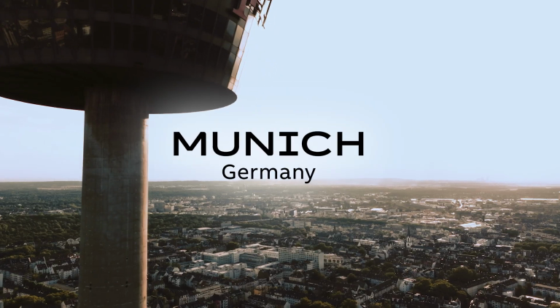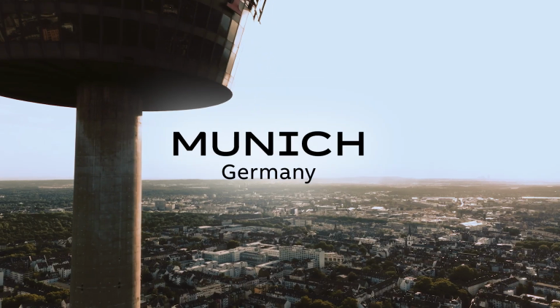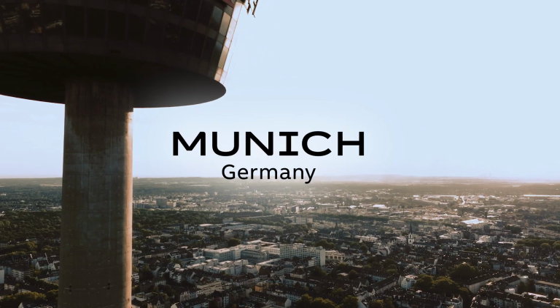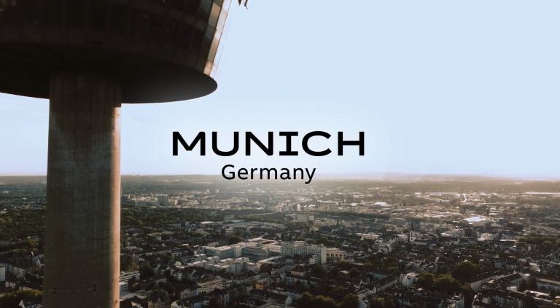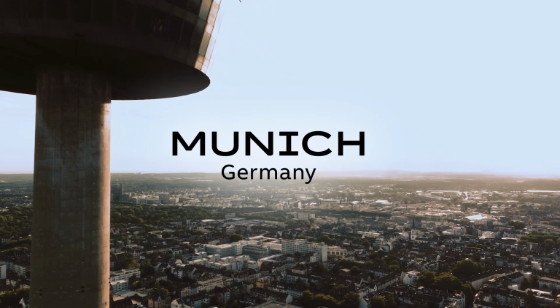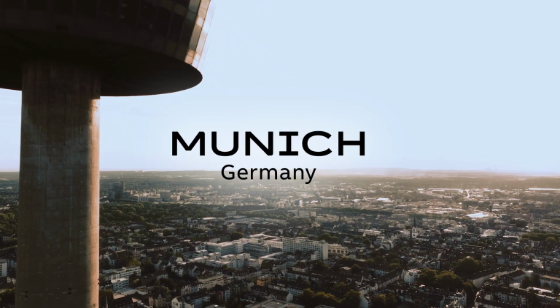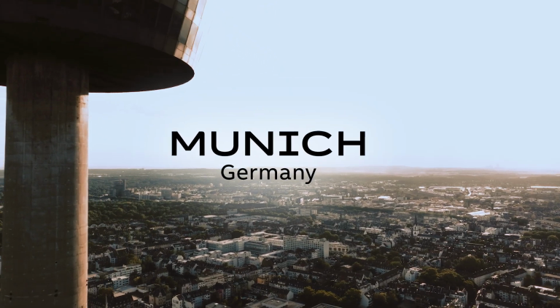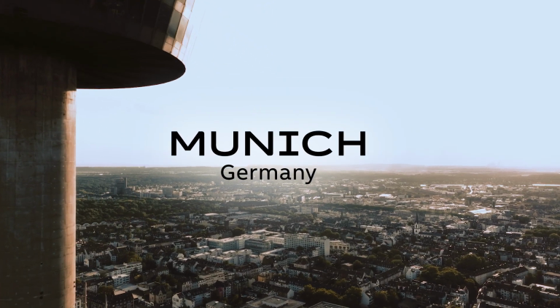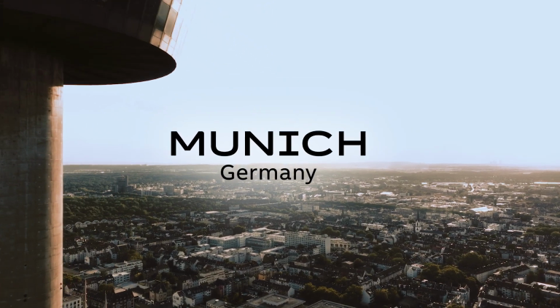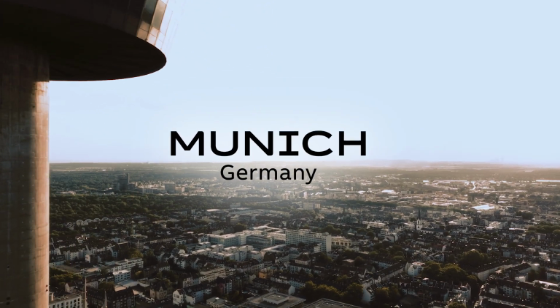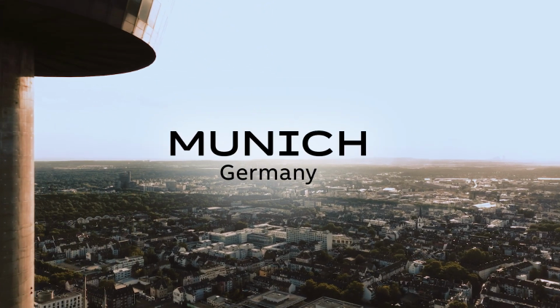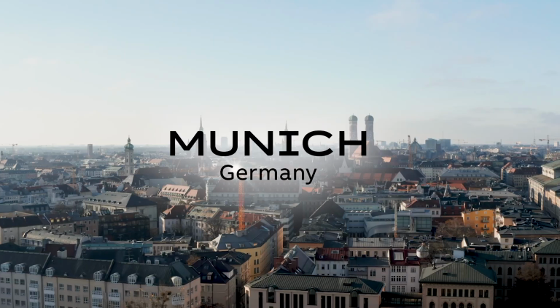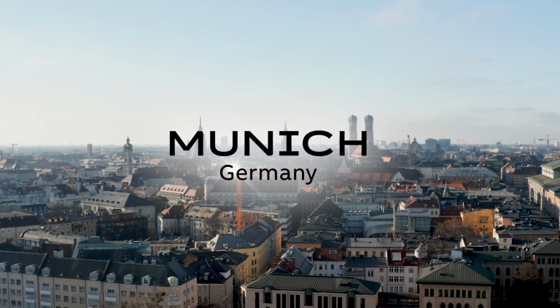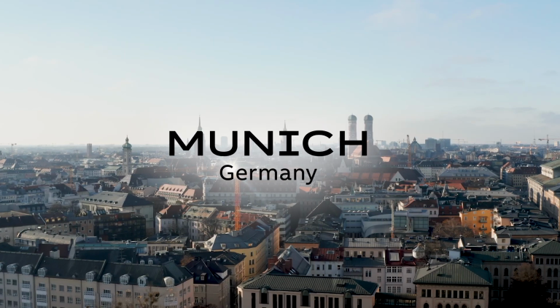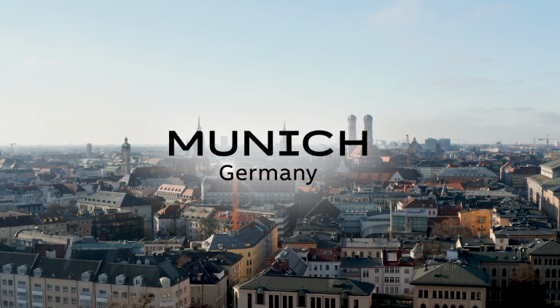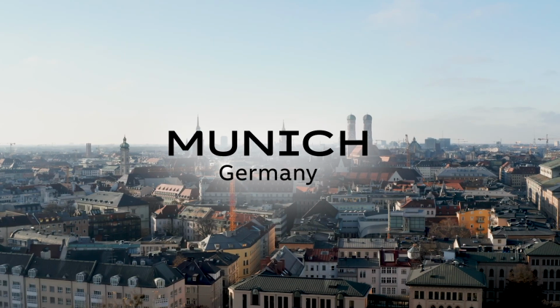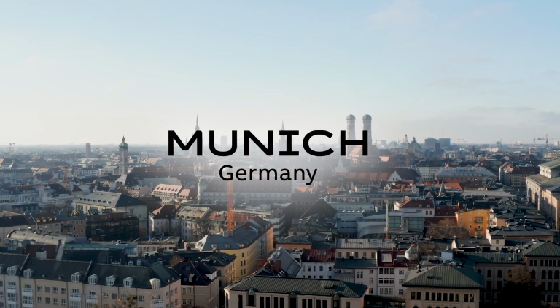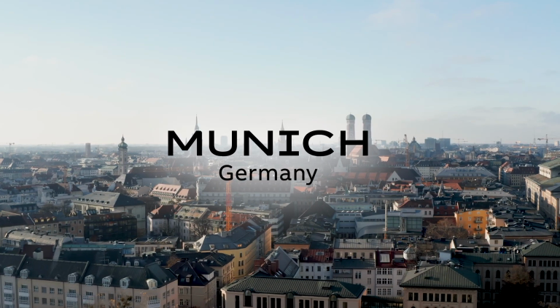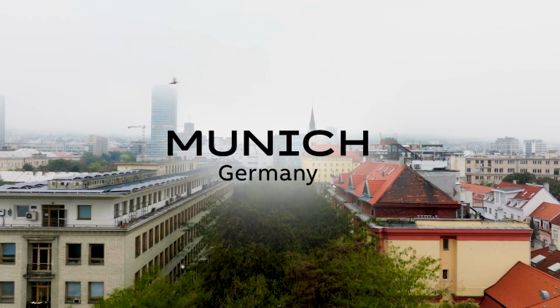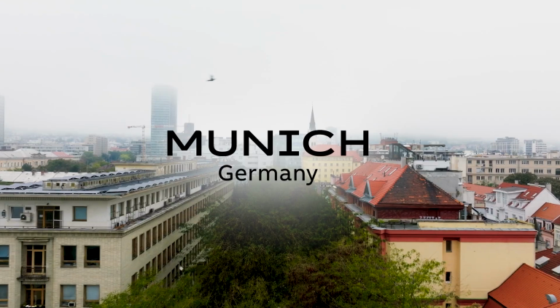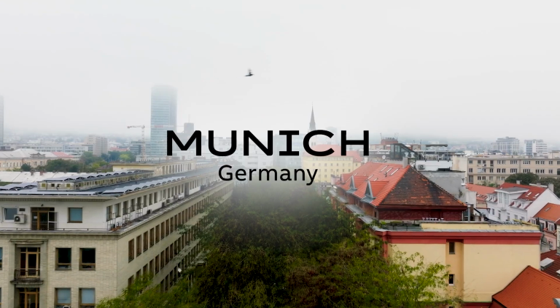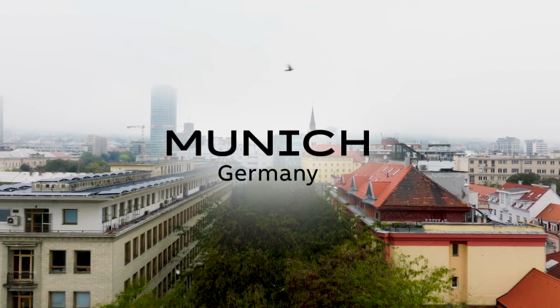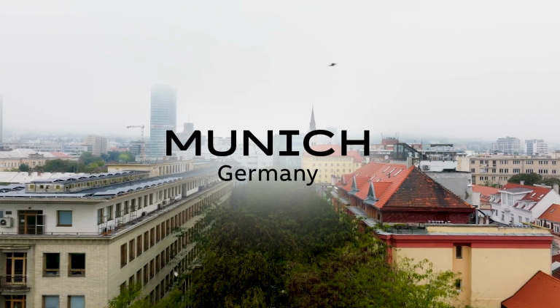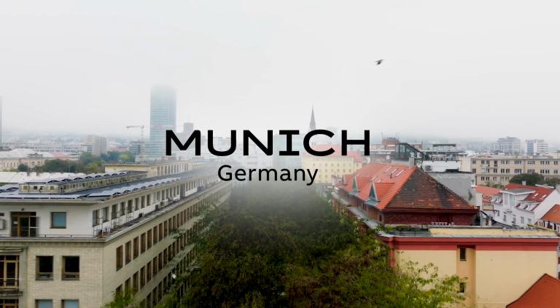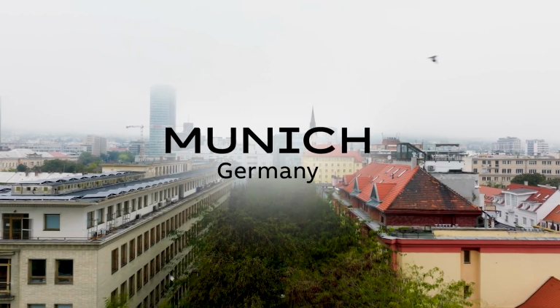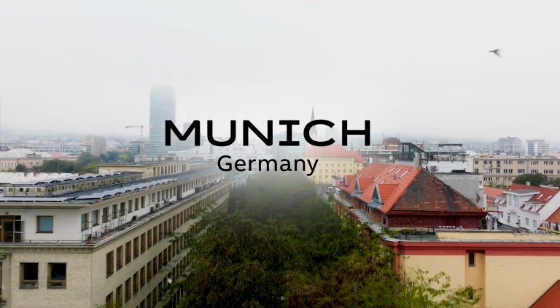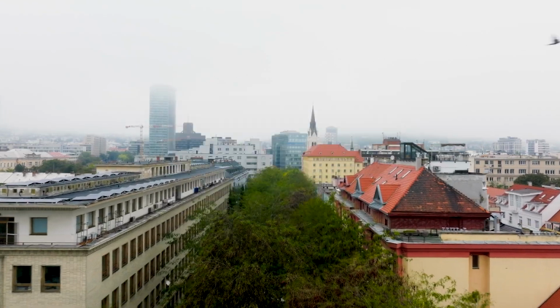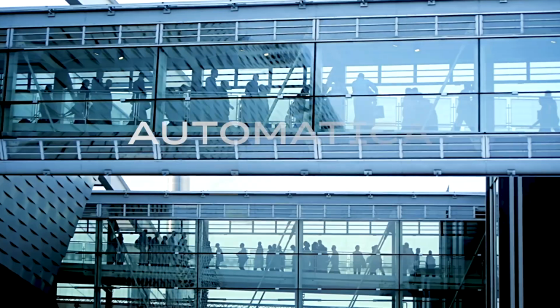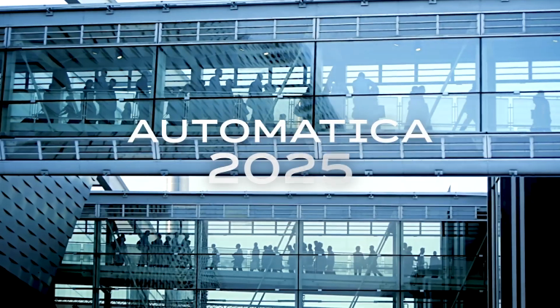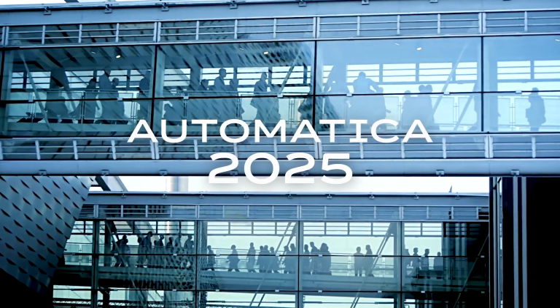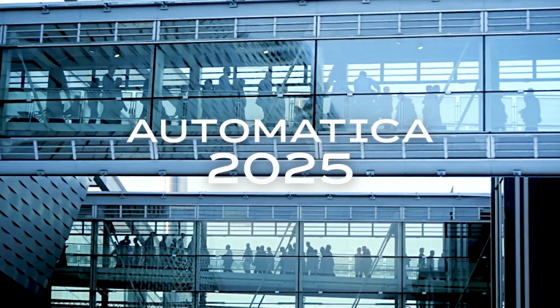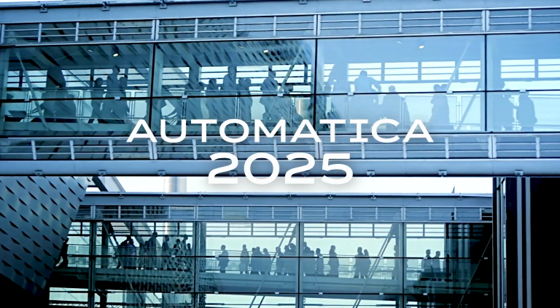Good morning! Munich wakes up to 18 degrees today, and everything is still ahead — let's go.